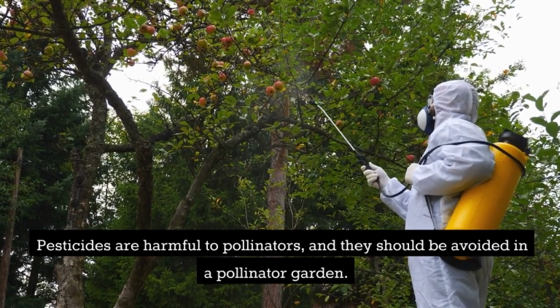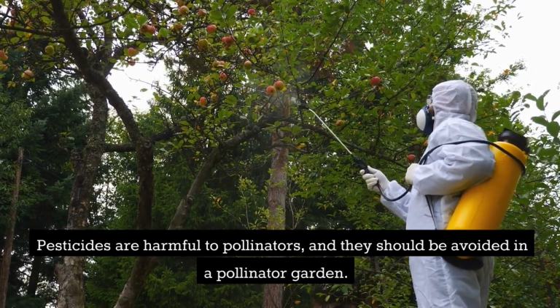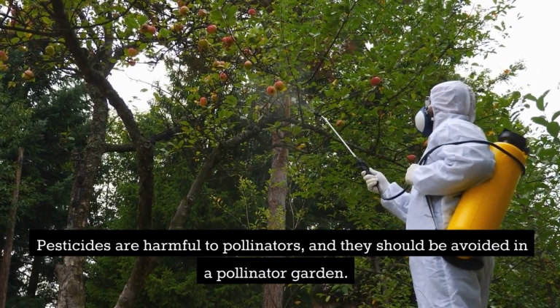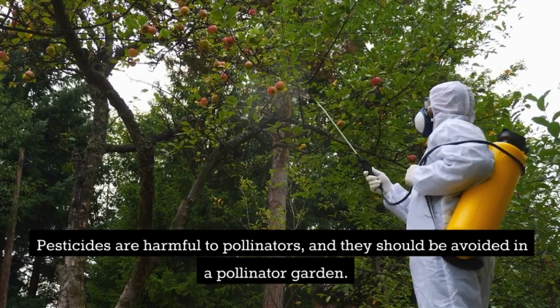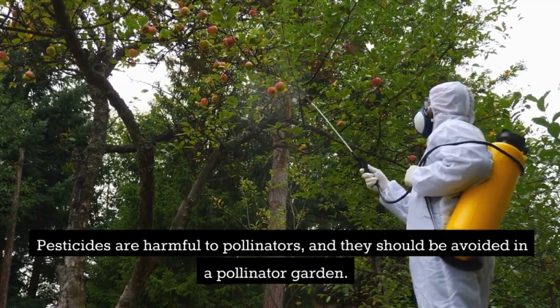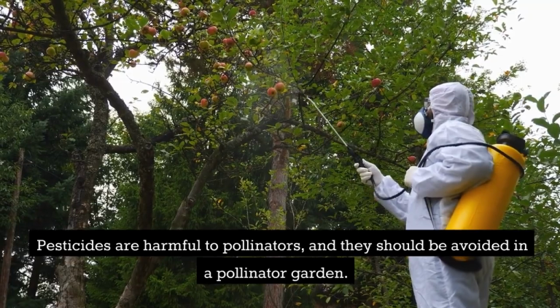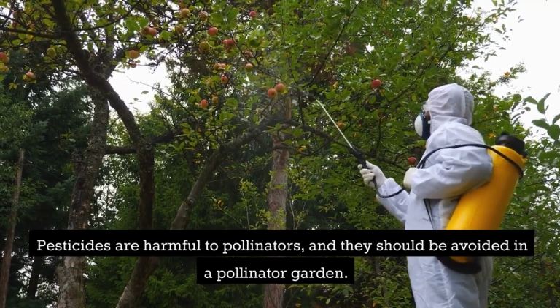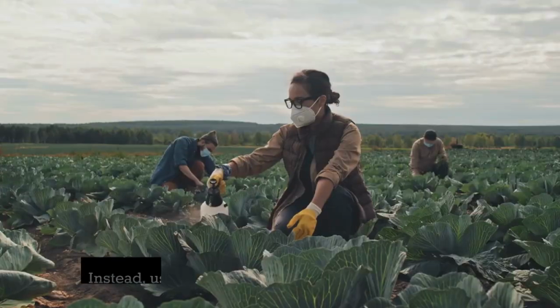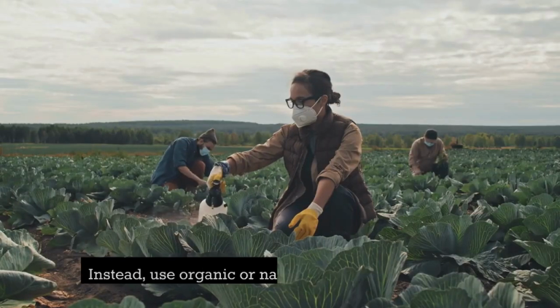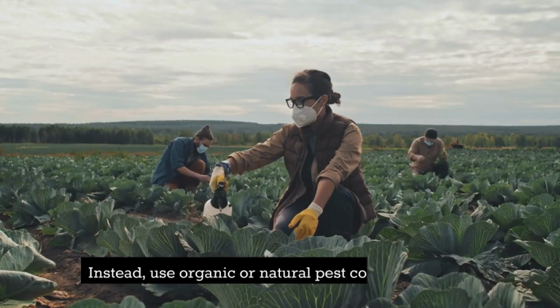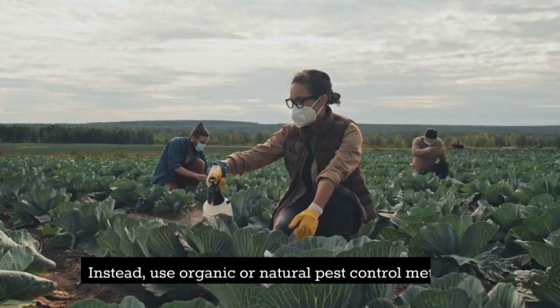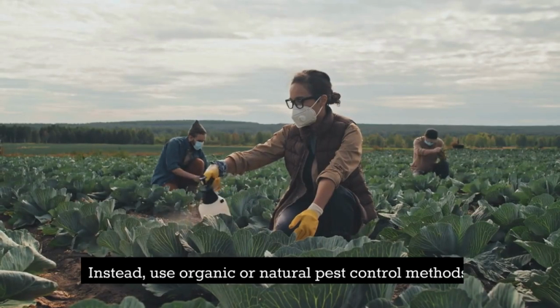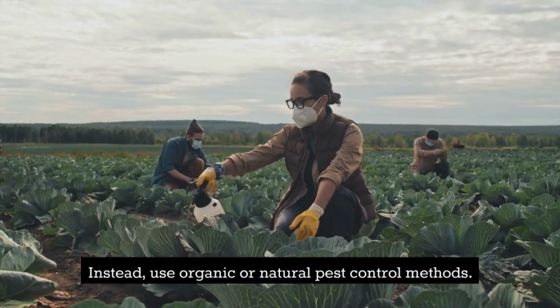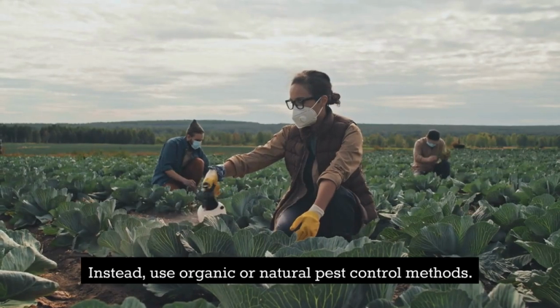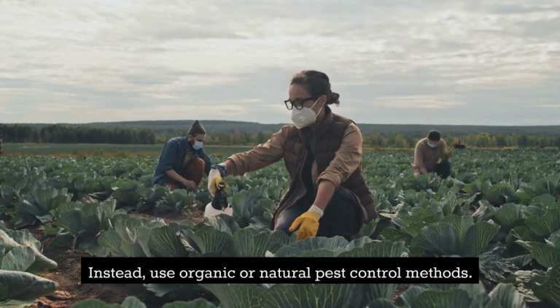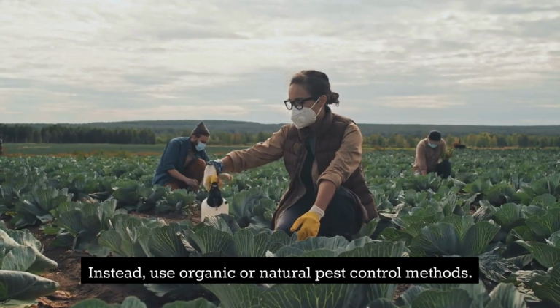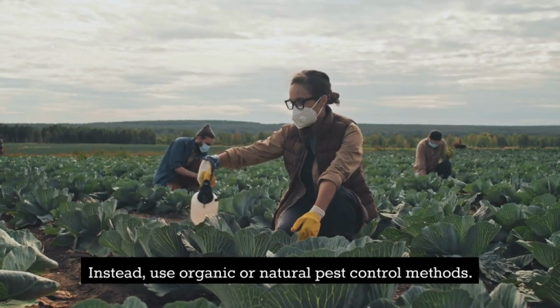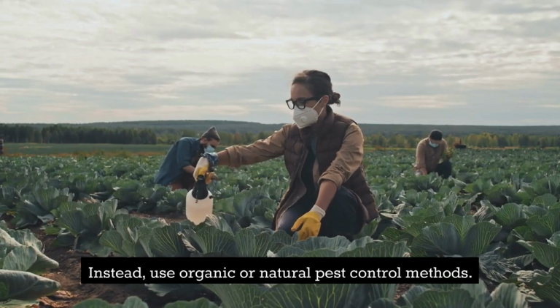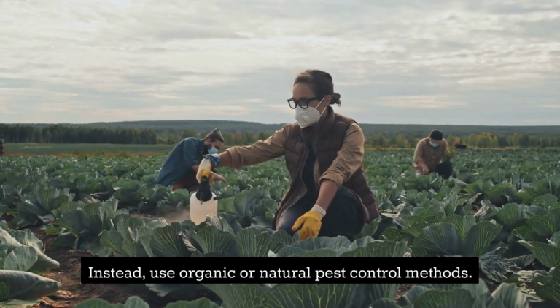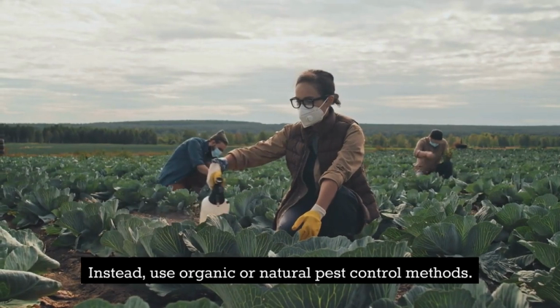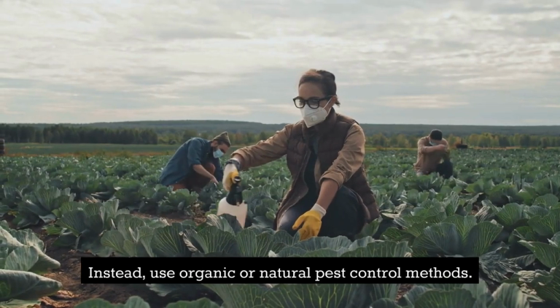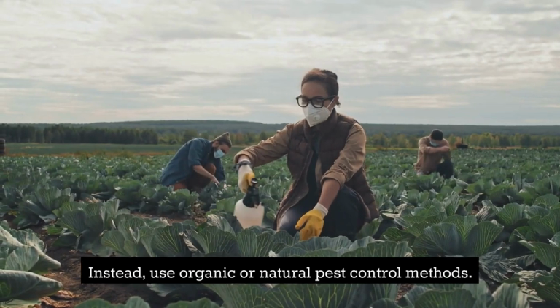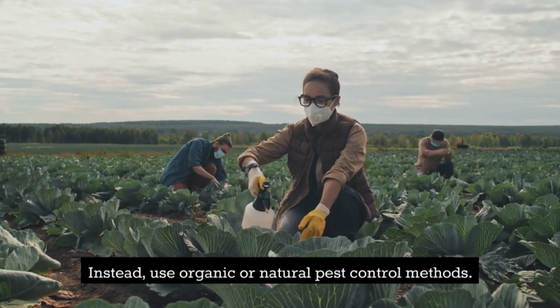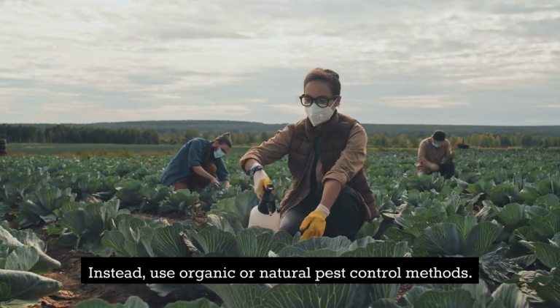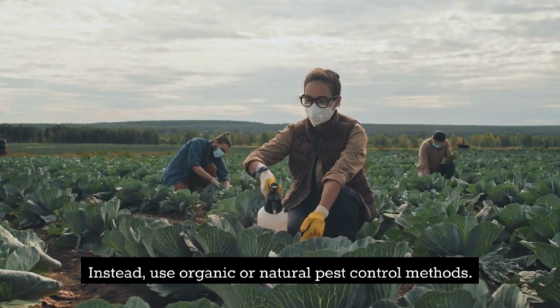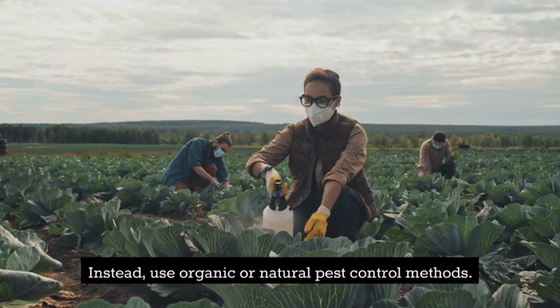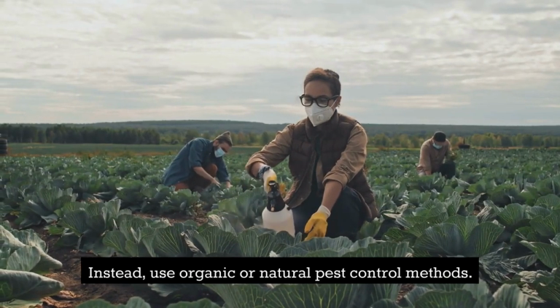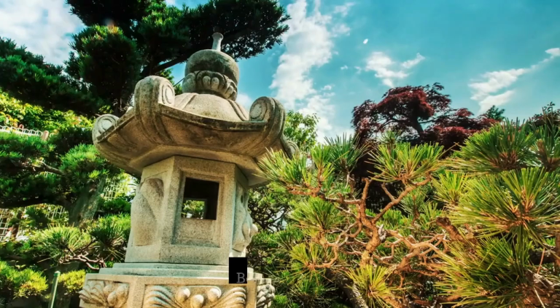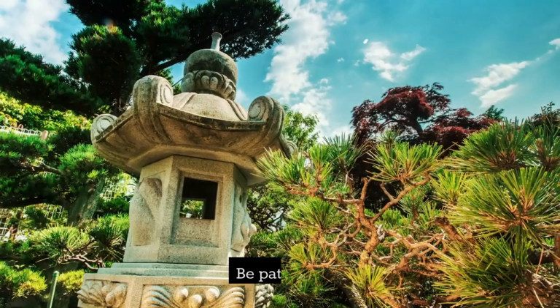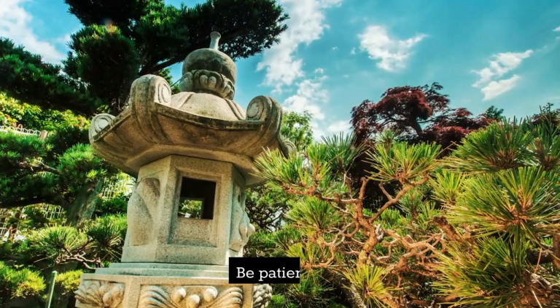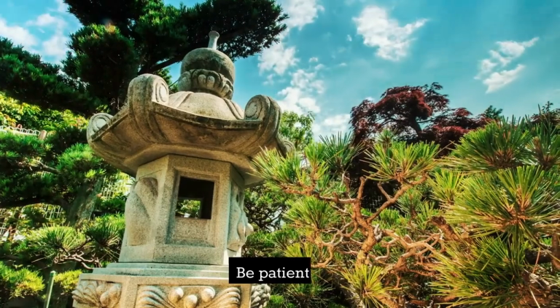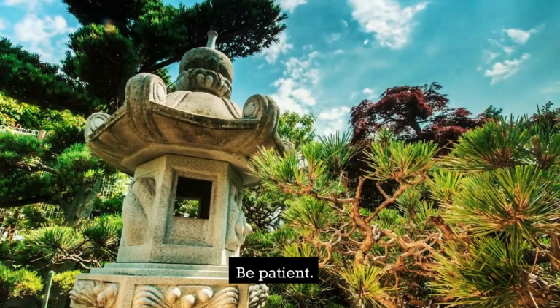Fourth, avoid pesticides. Pesticides are harmful to pollinators and should be avoided in a pollinator garden. Instead, use organic or natural pest control methods.